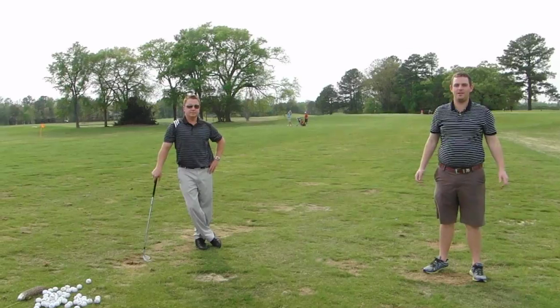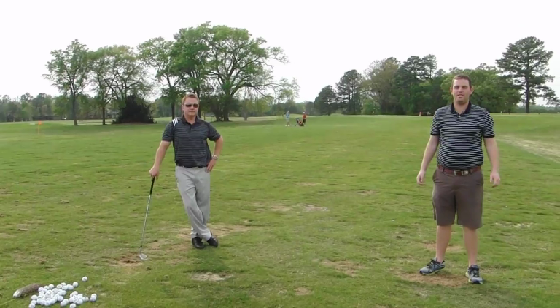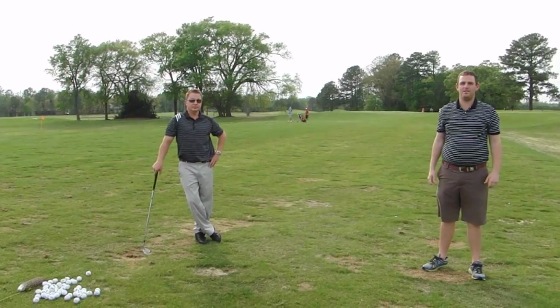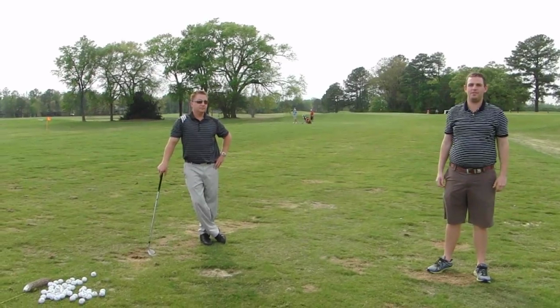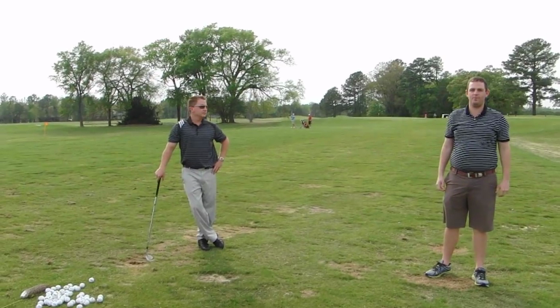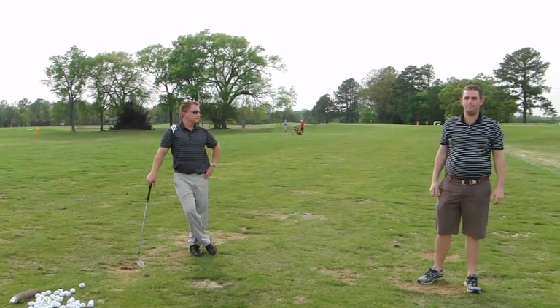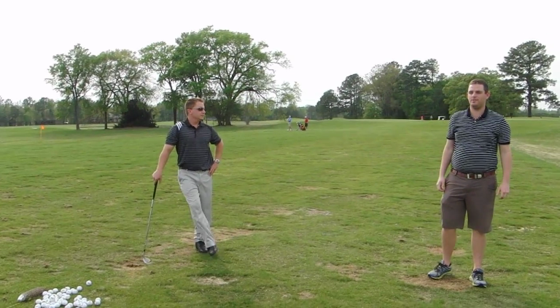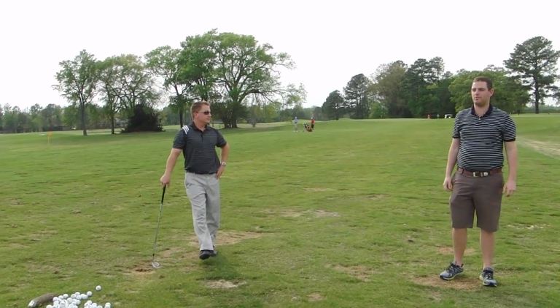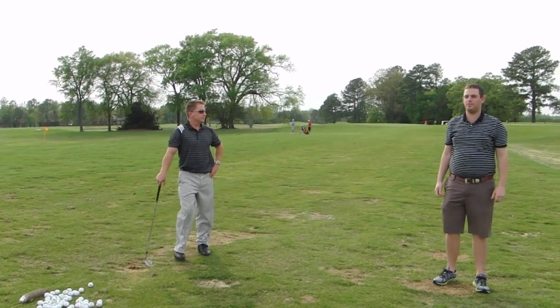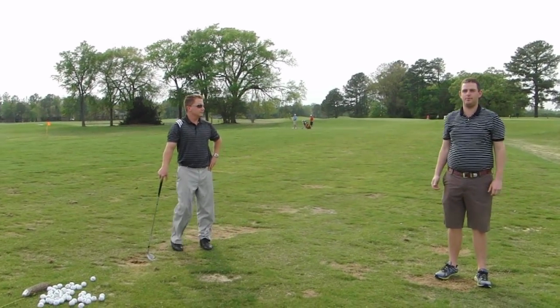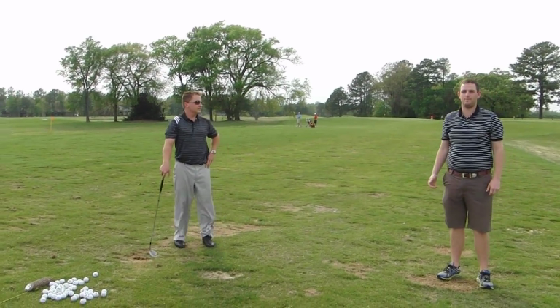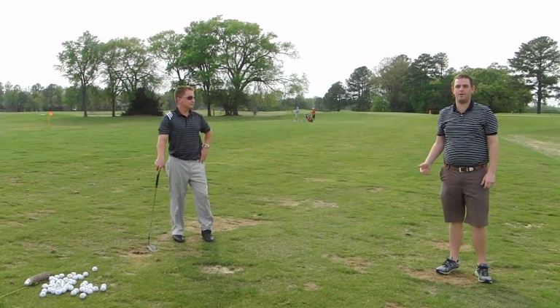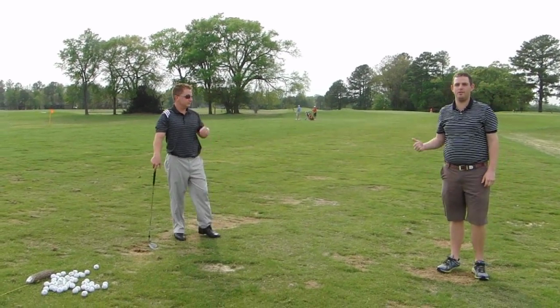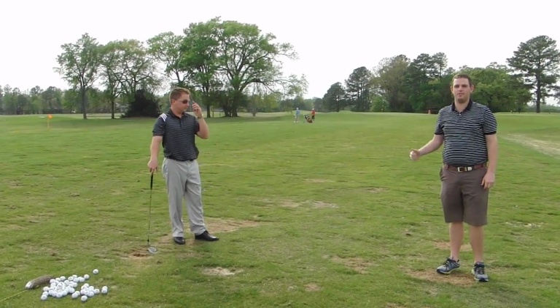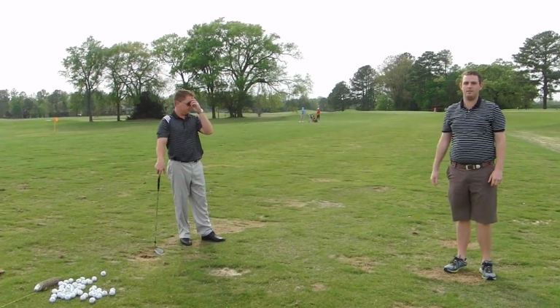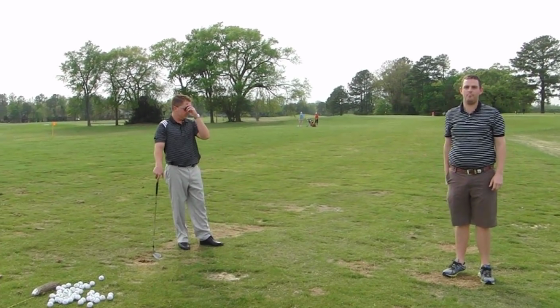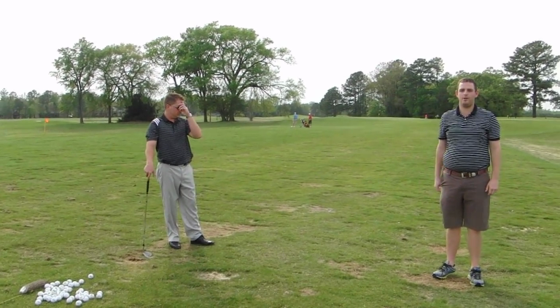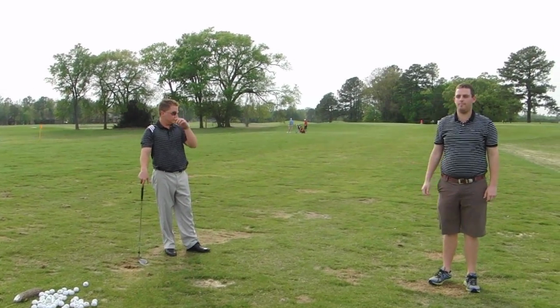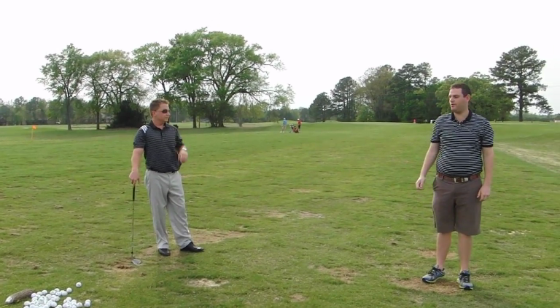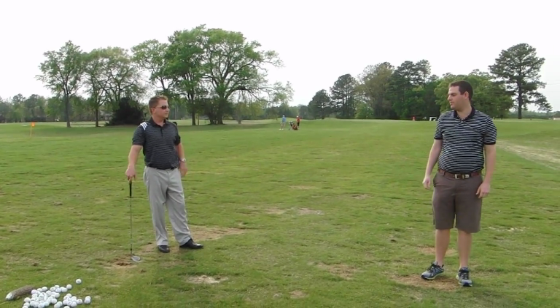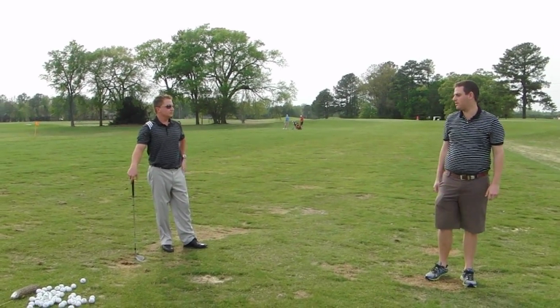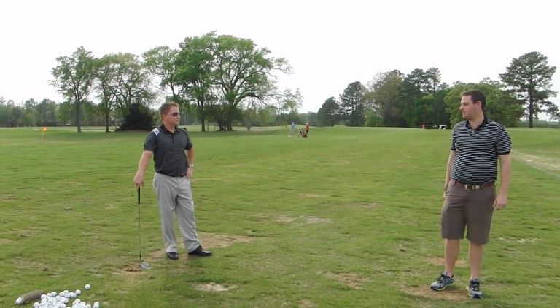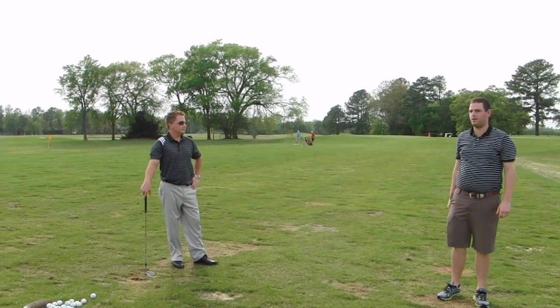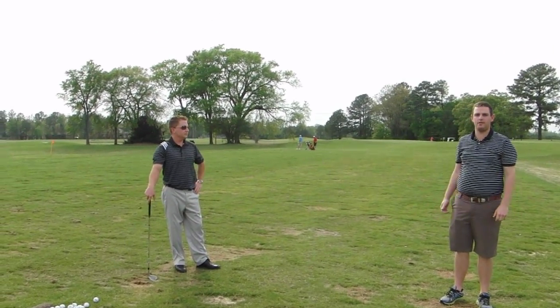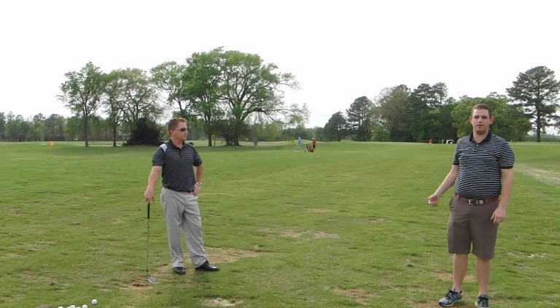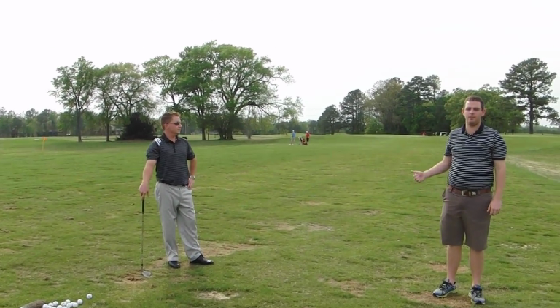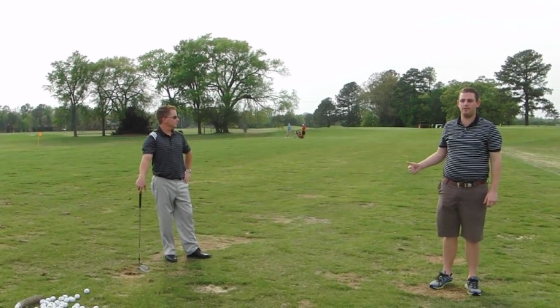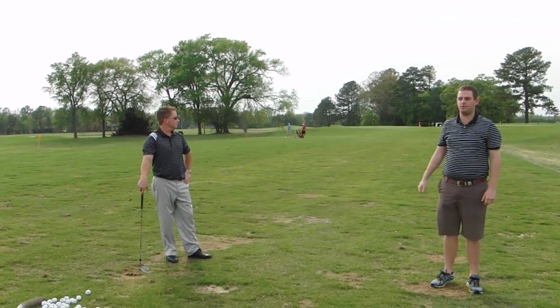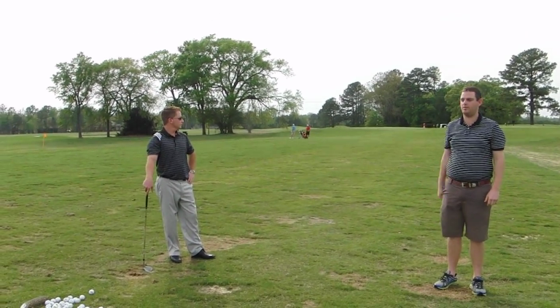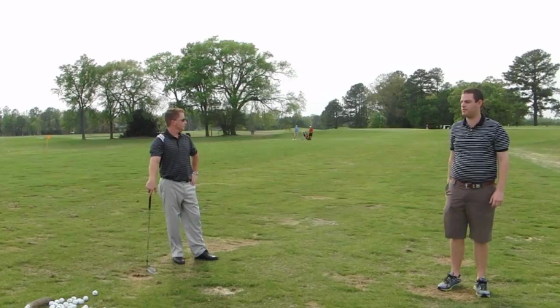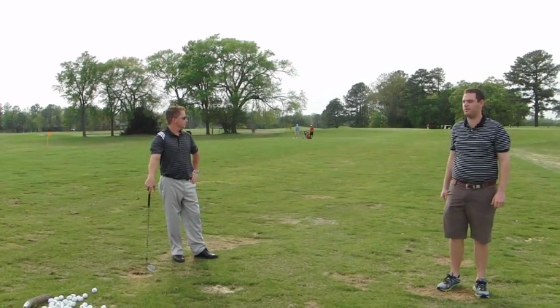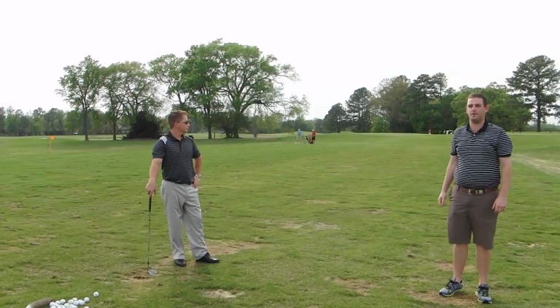Alright, today we're going to be instructing Mr. Bramer. I'm Brett Capone and we're going to try and get him to hit a draw instead of a cut.